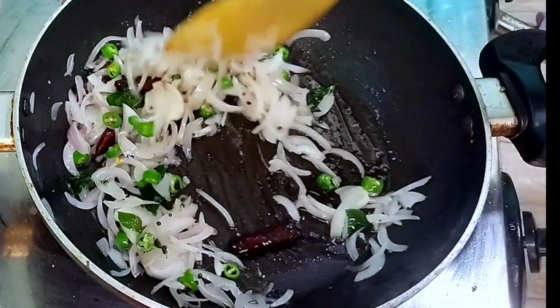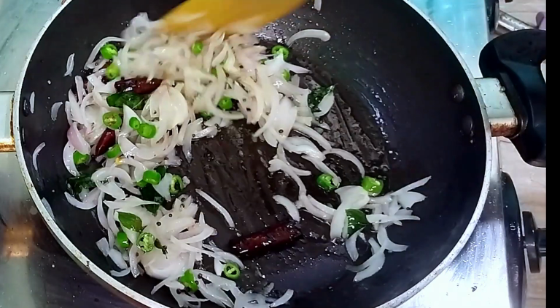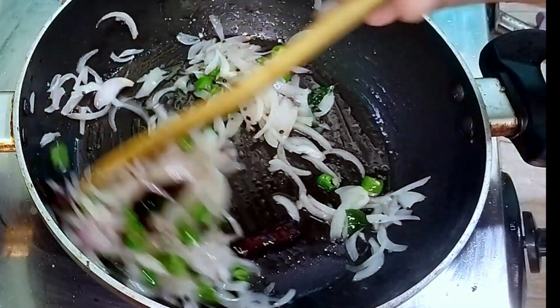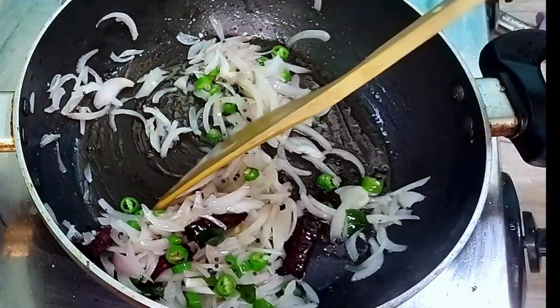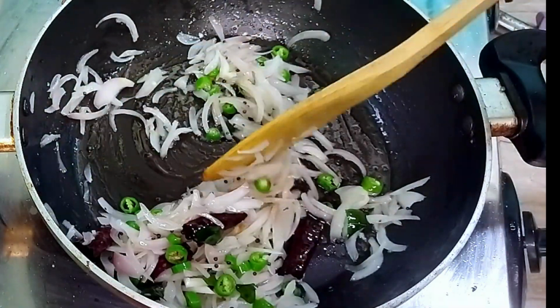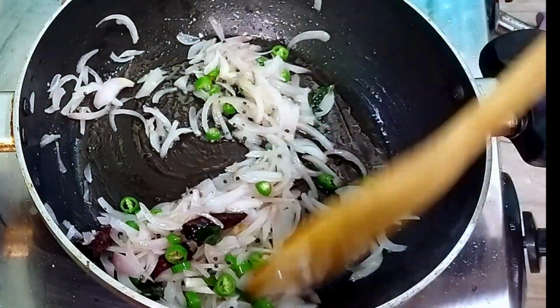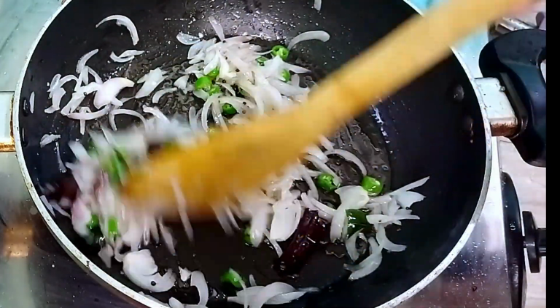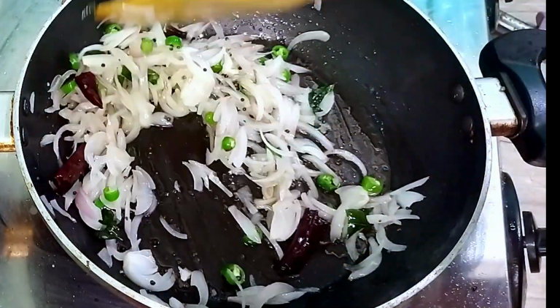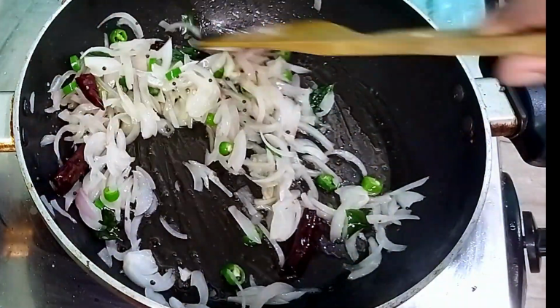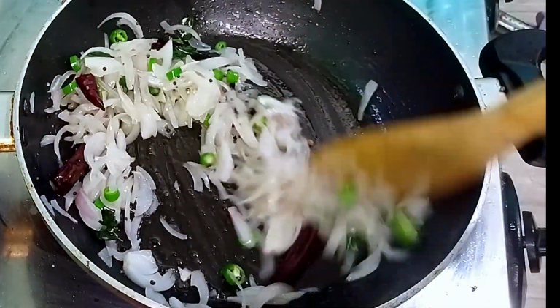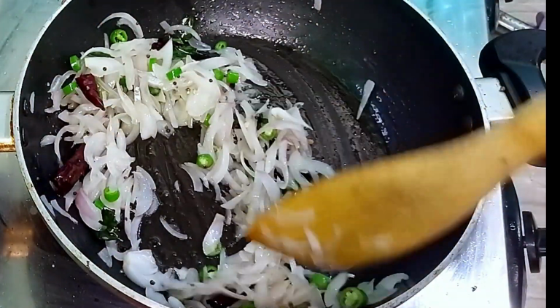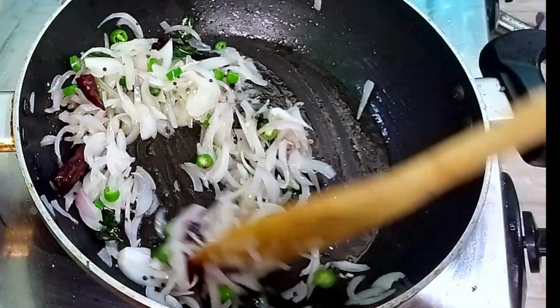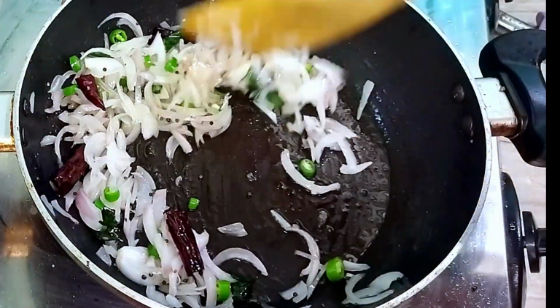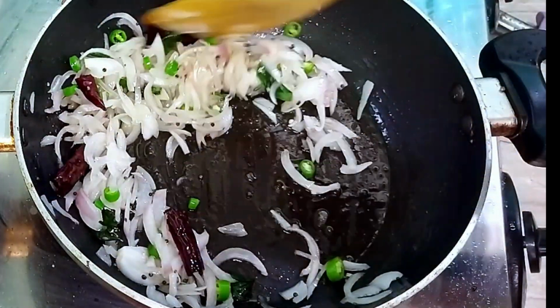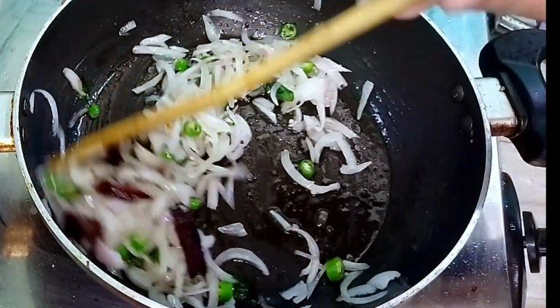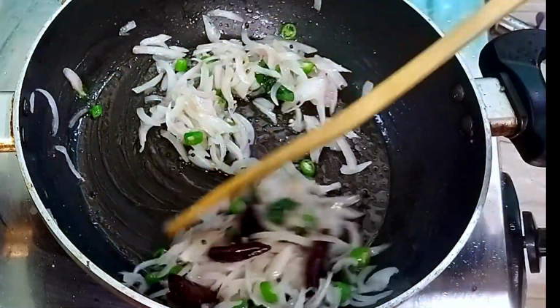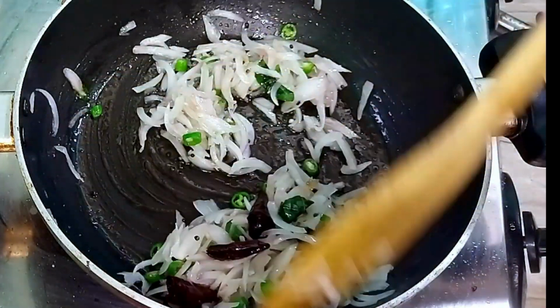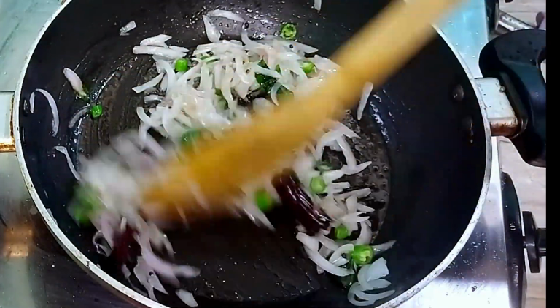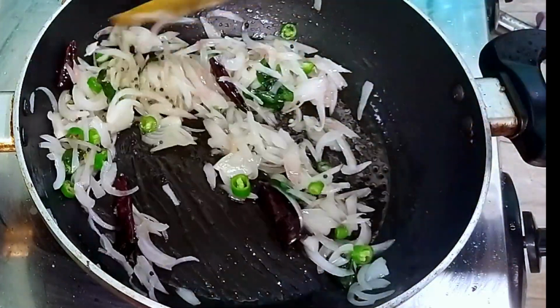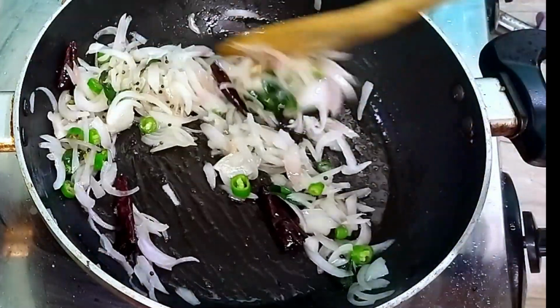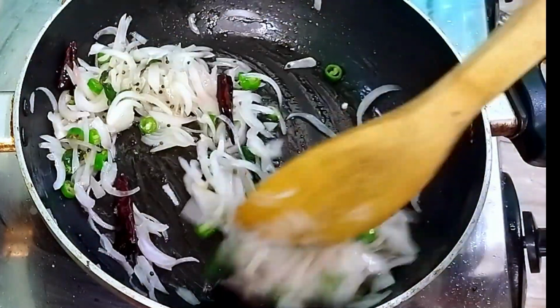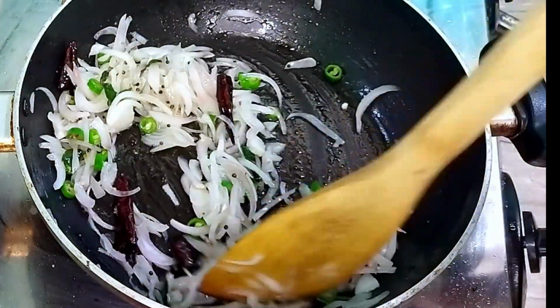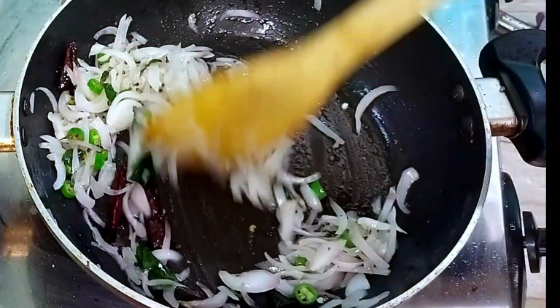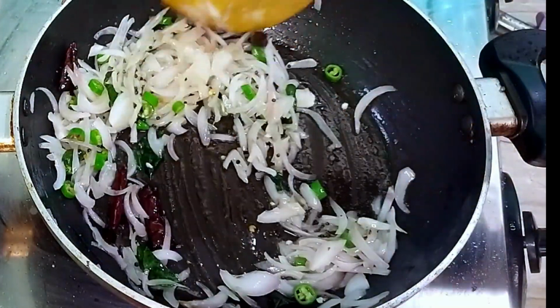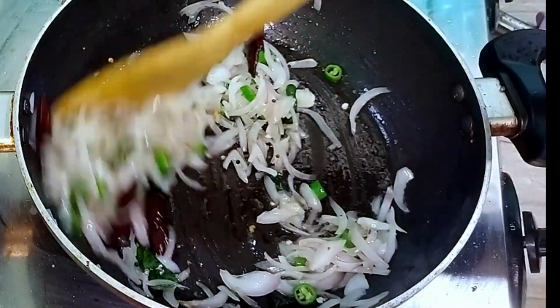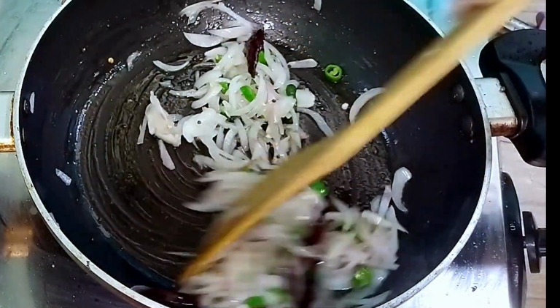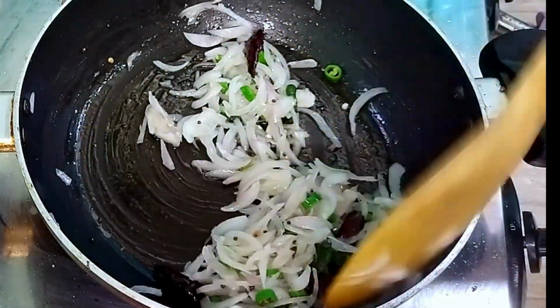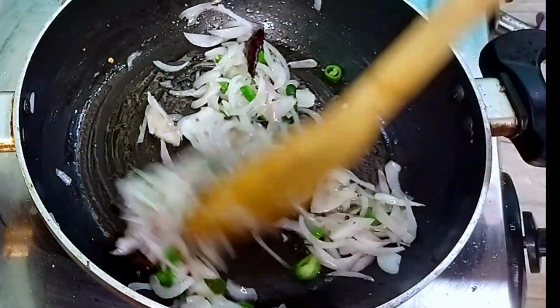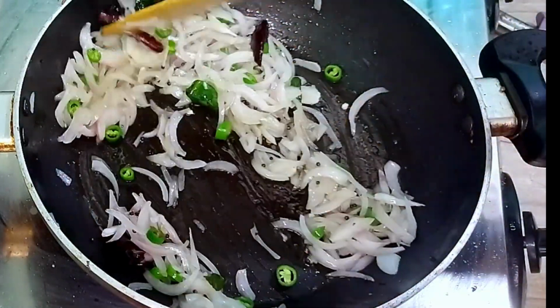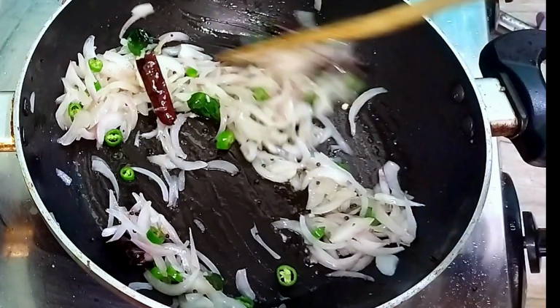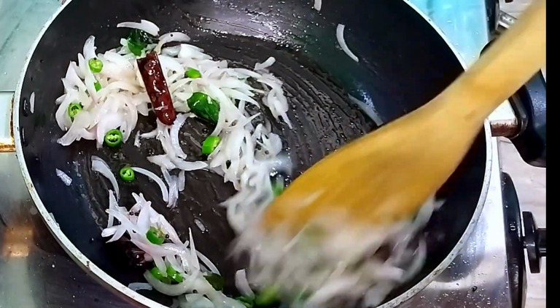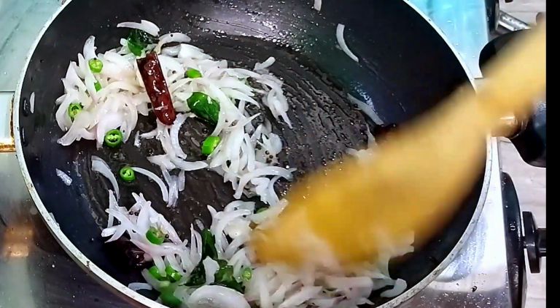The egg is very transparent. We have to cut the egg.